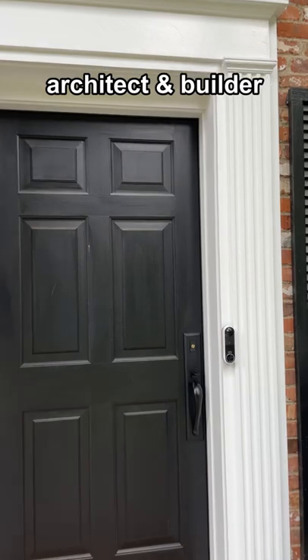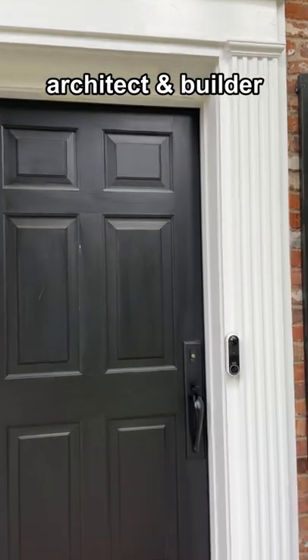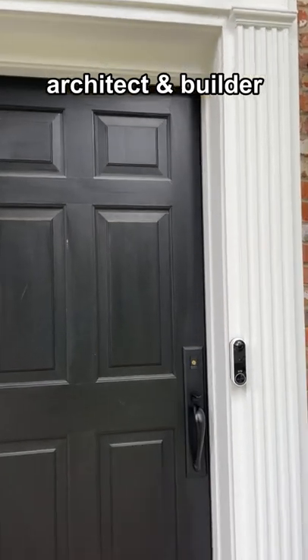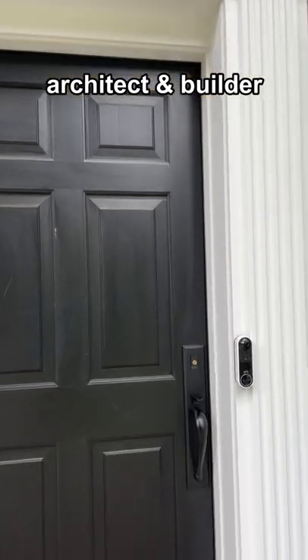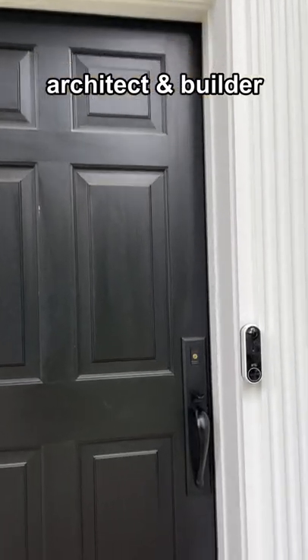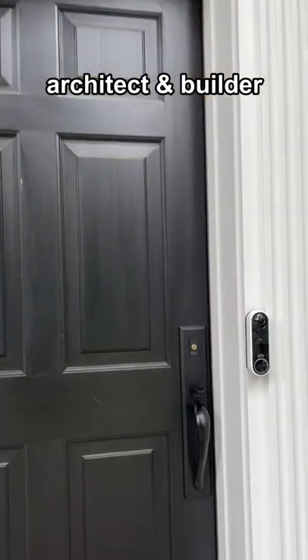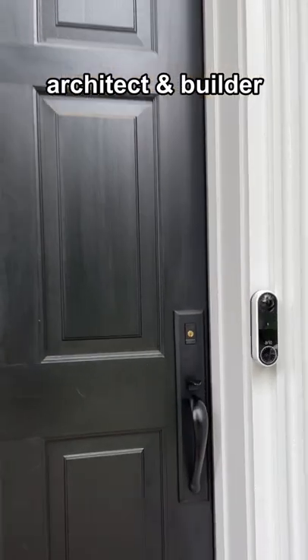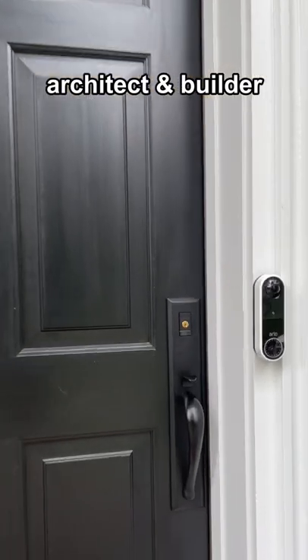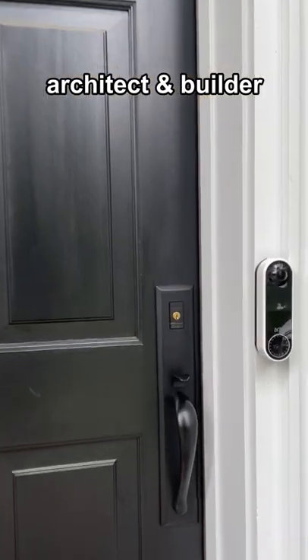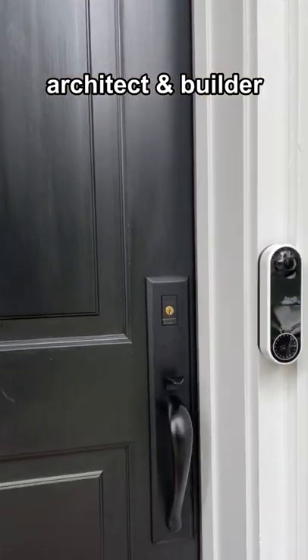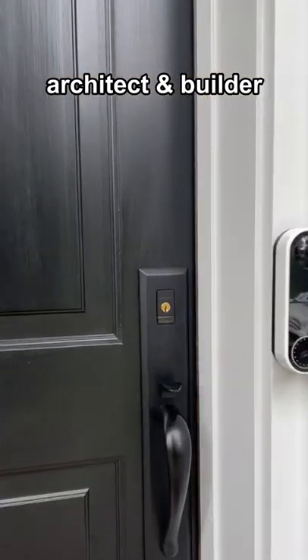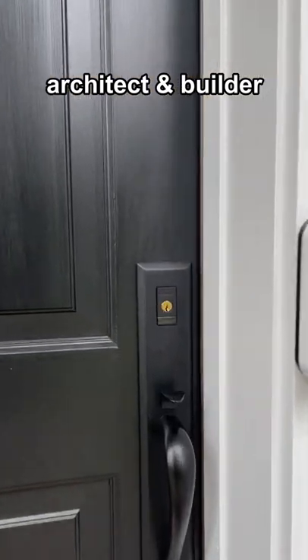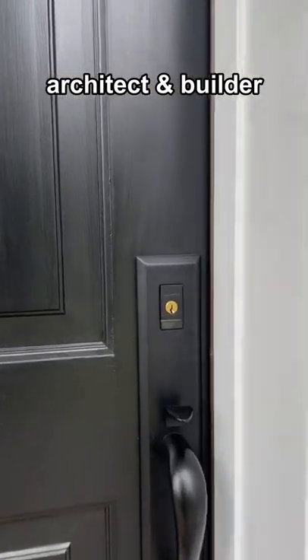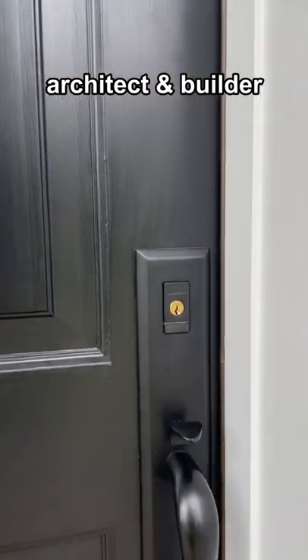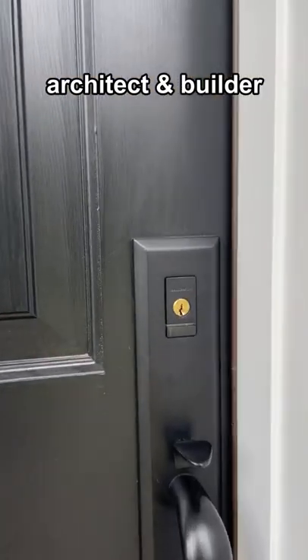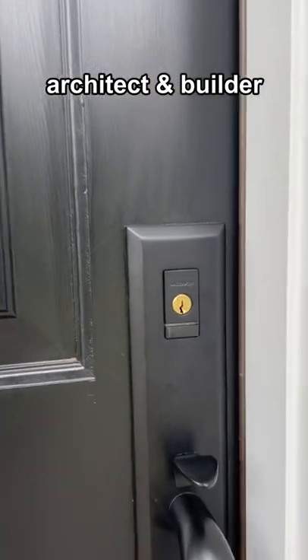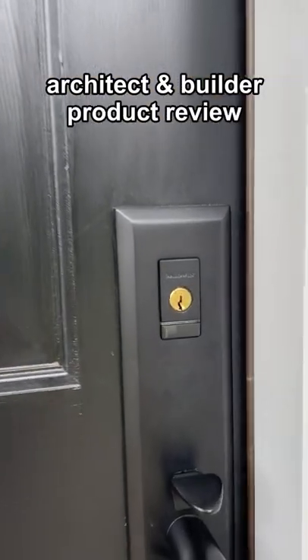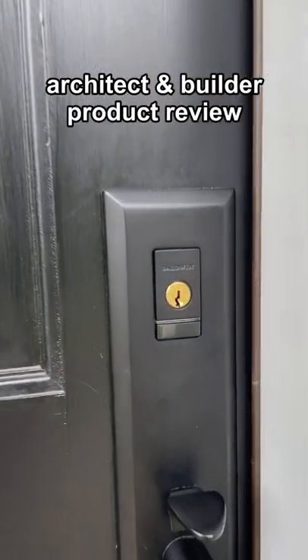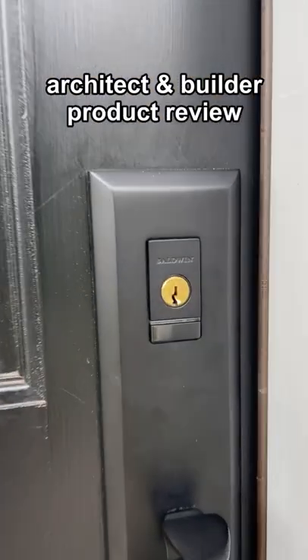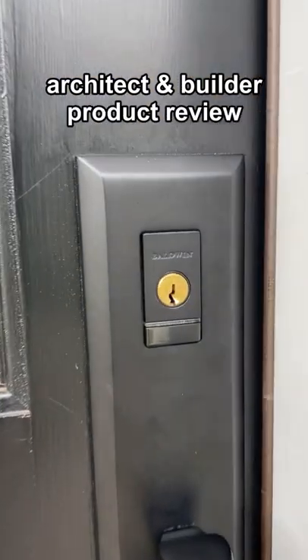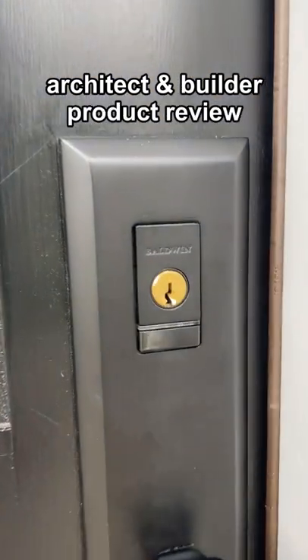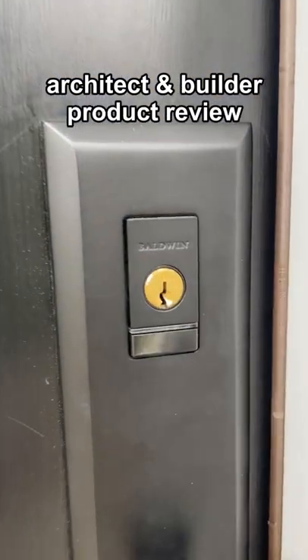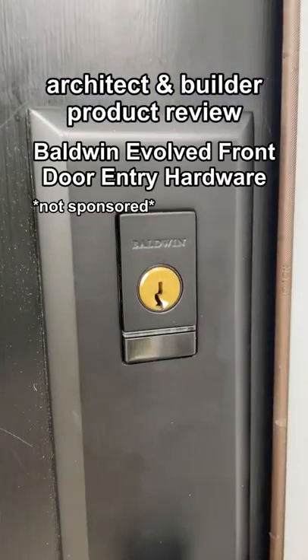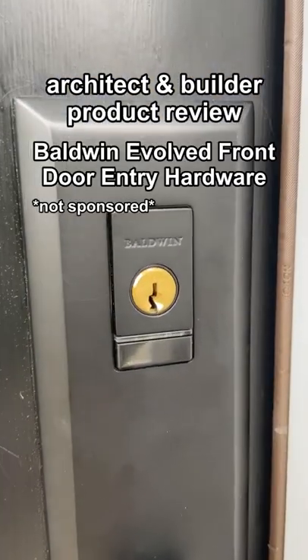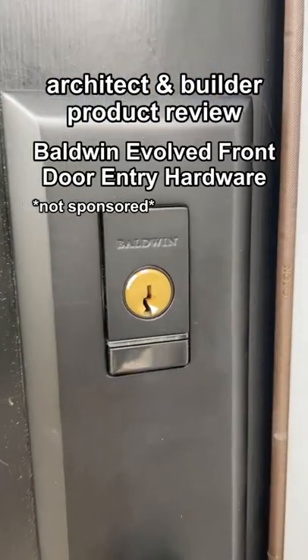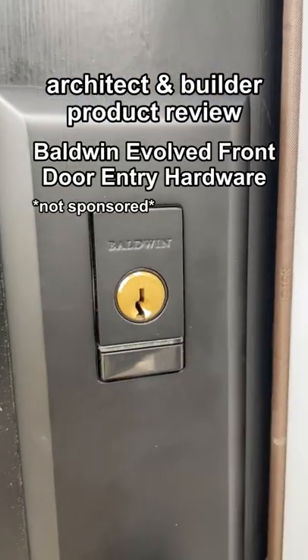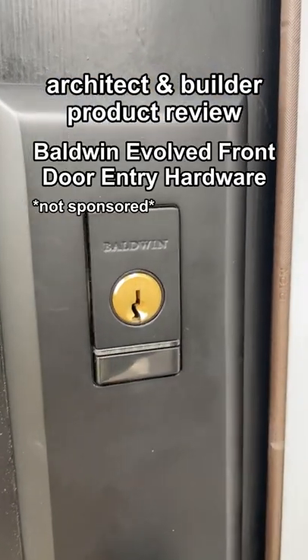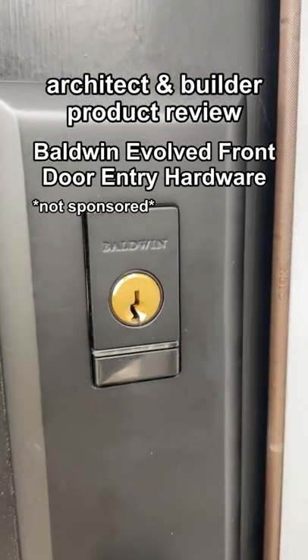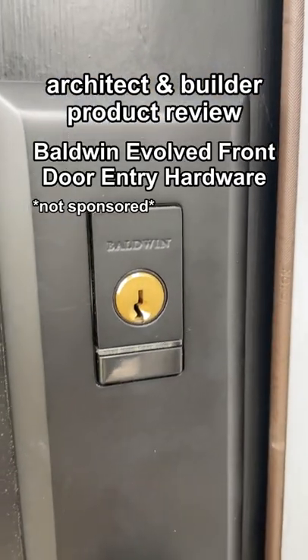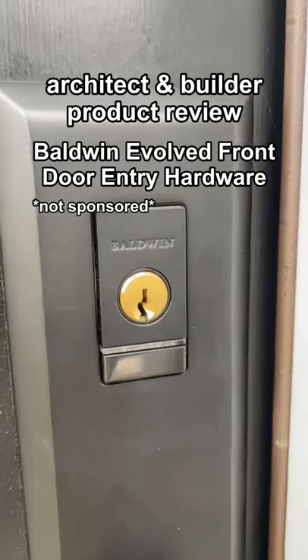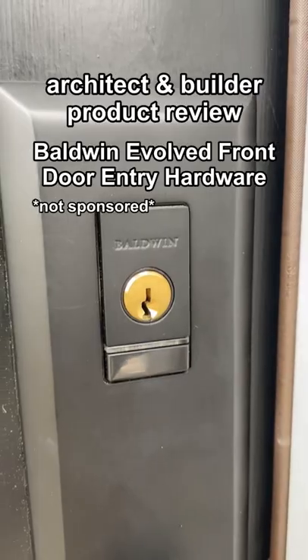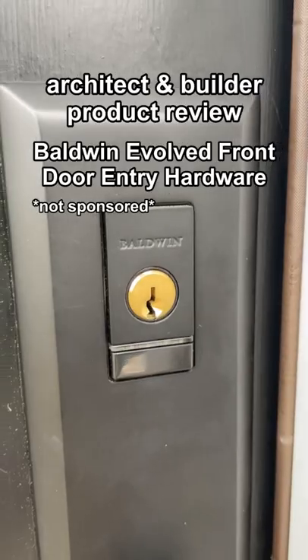As an architect and builder for 30 plus years, this is my product review of the Baldwin Evolve front entry door hardware.